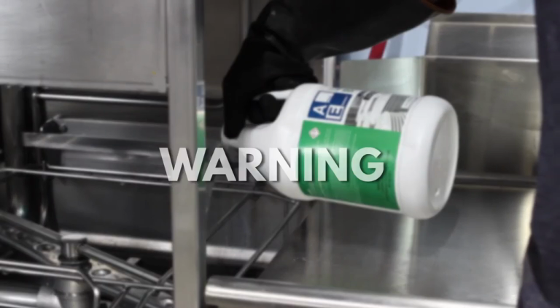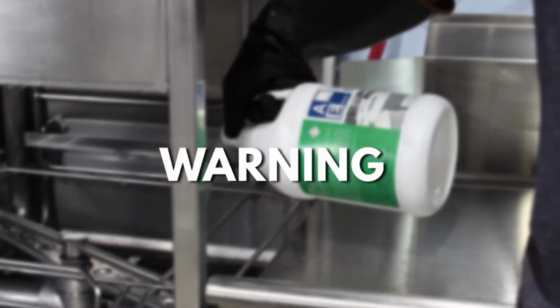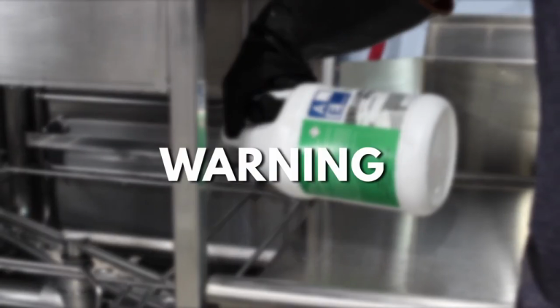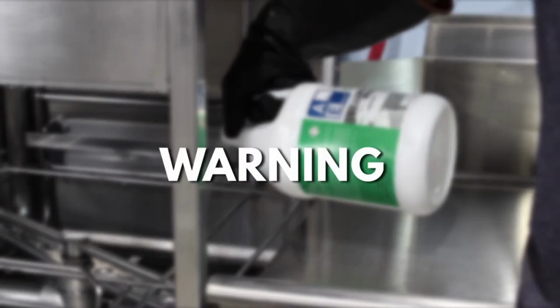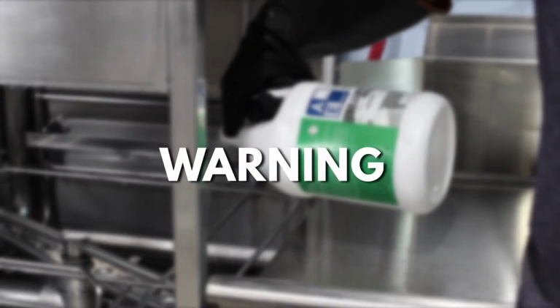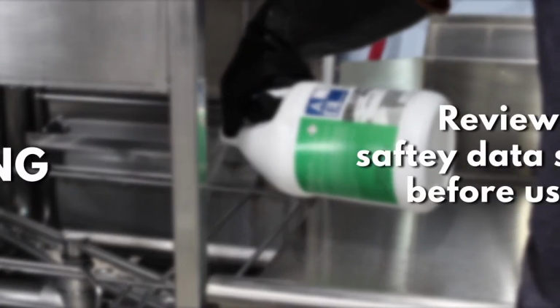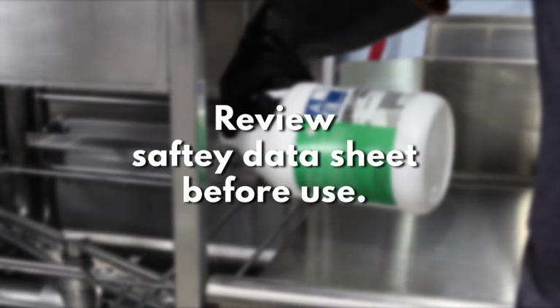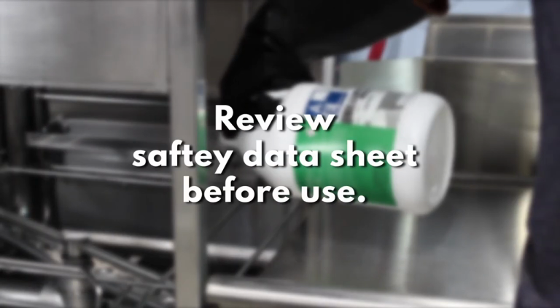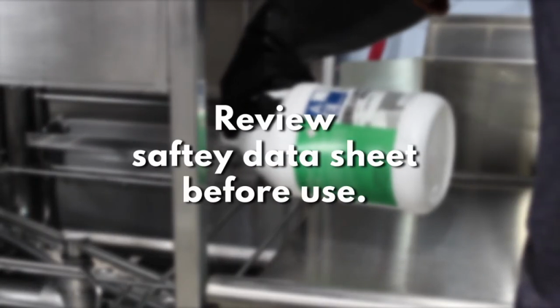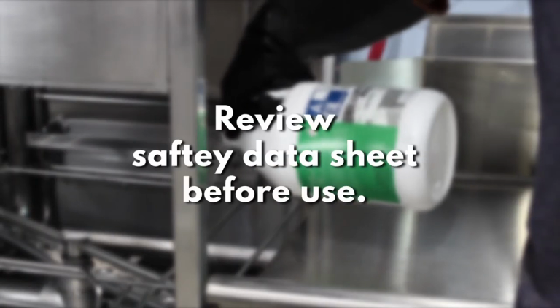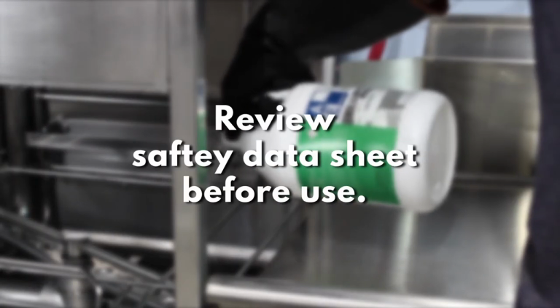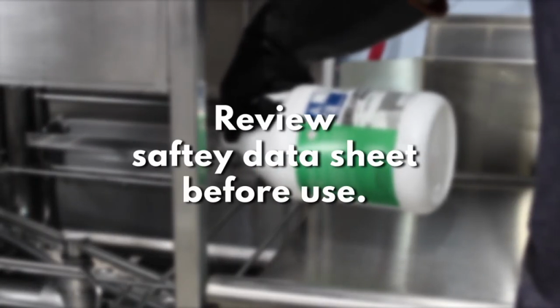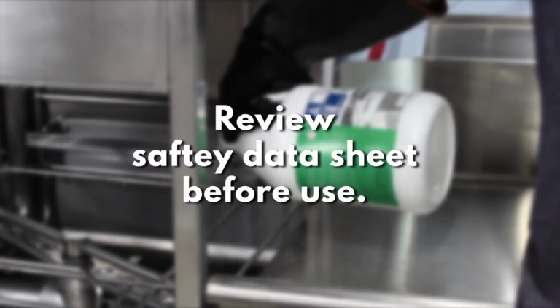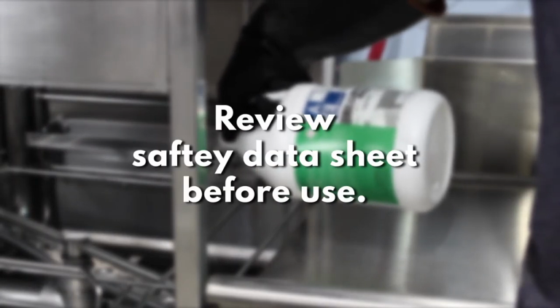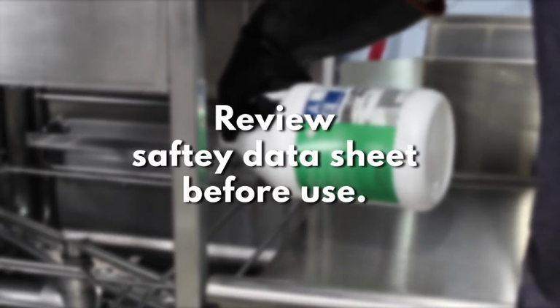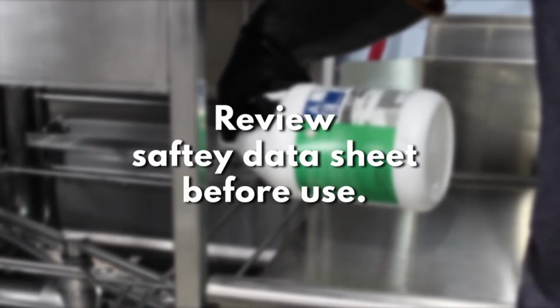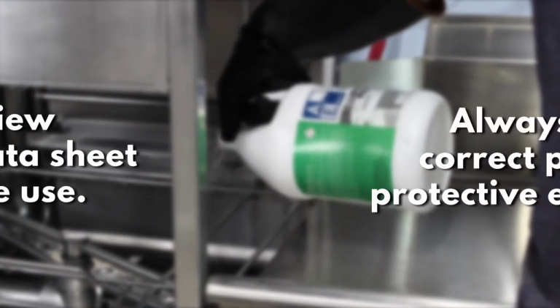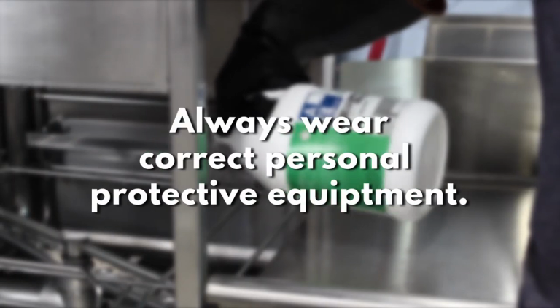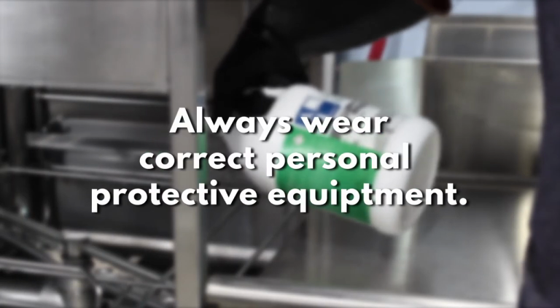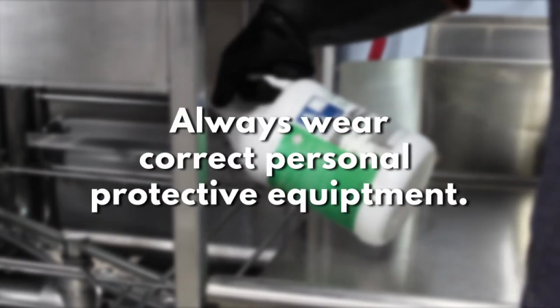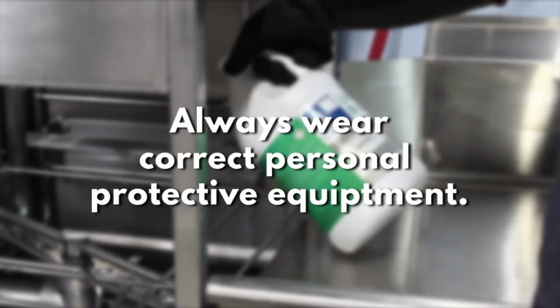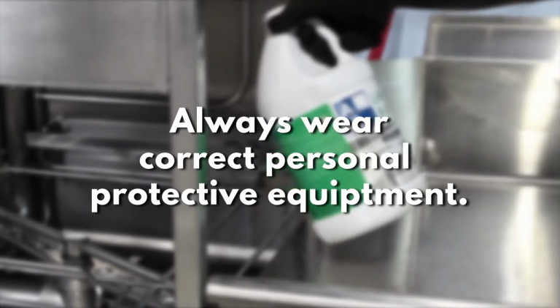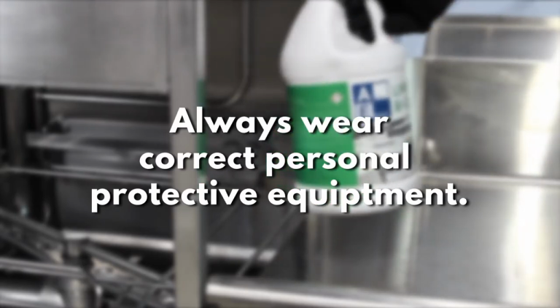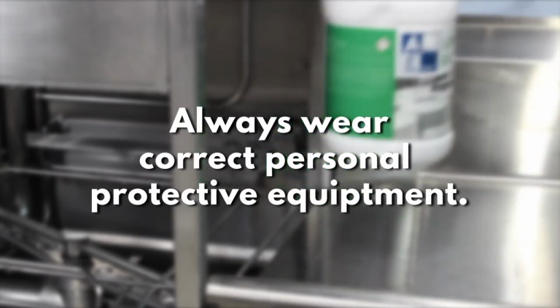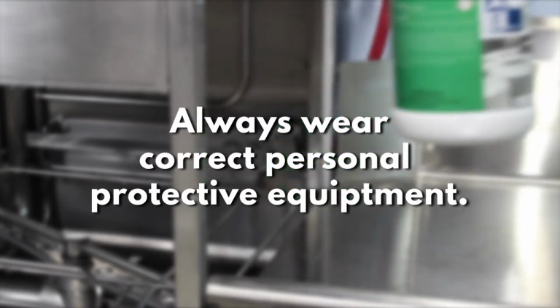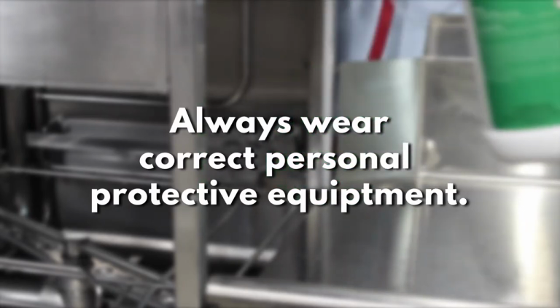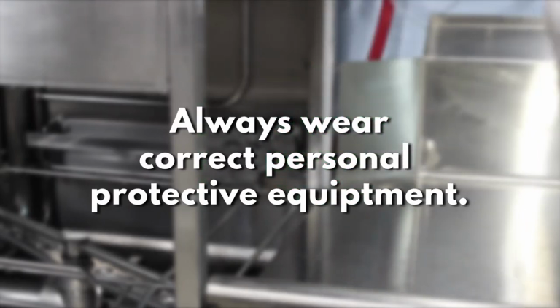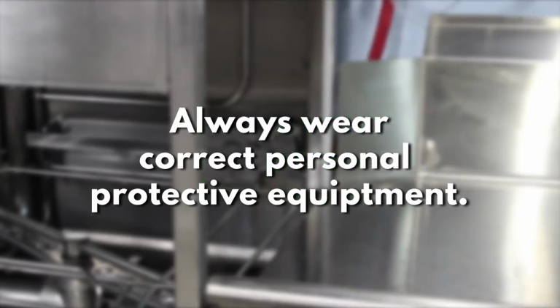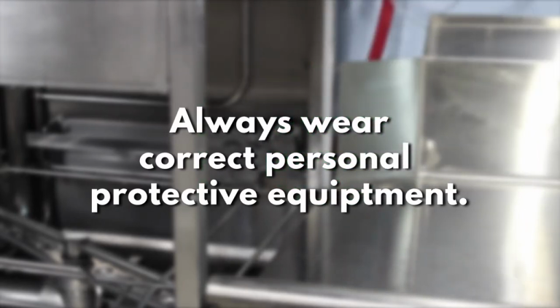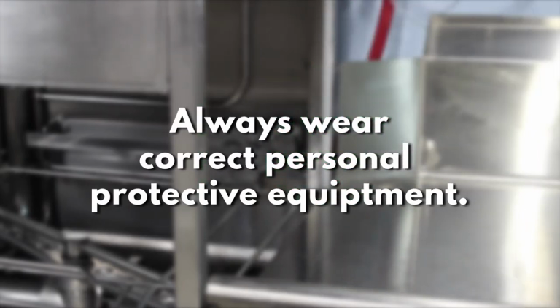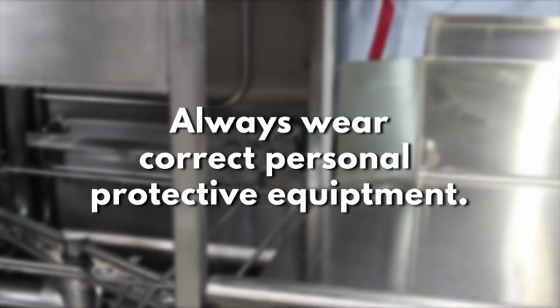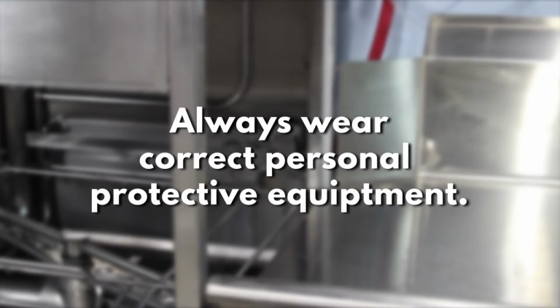Warning: review the SDS before using the descaler solution. Always wear the correct PPE, including eyewear and gloves to minimize contact.